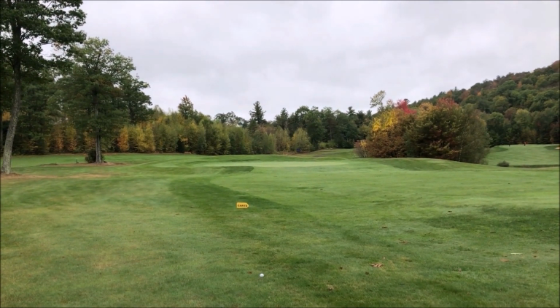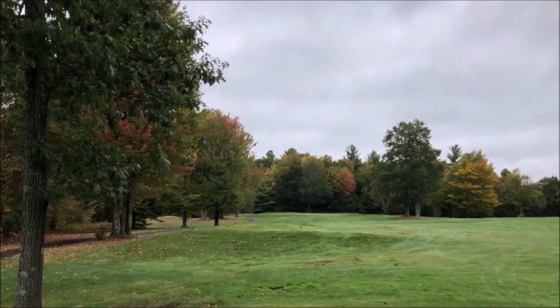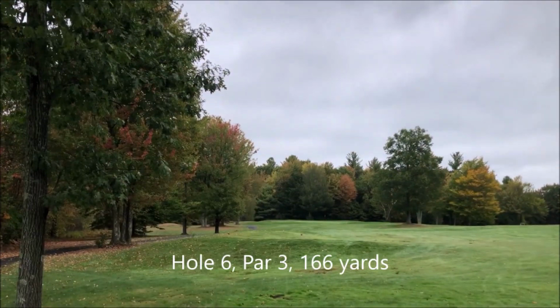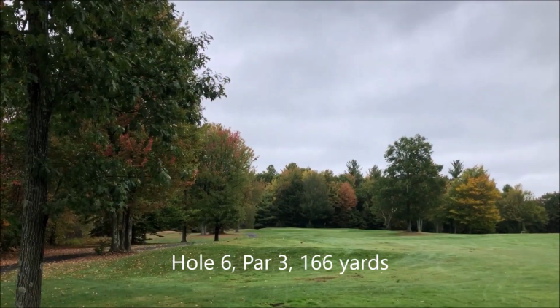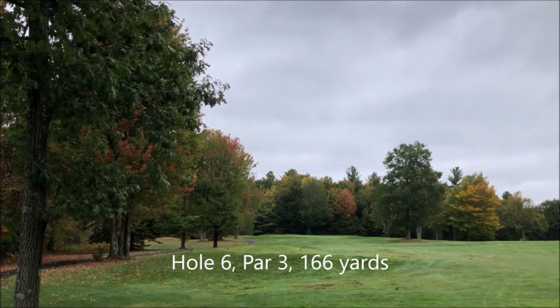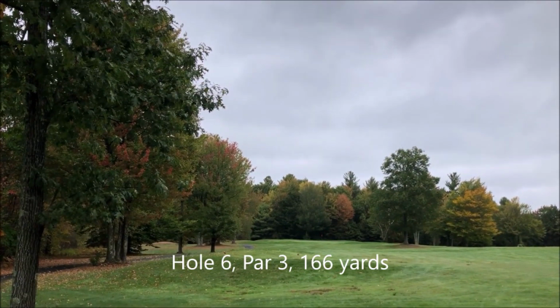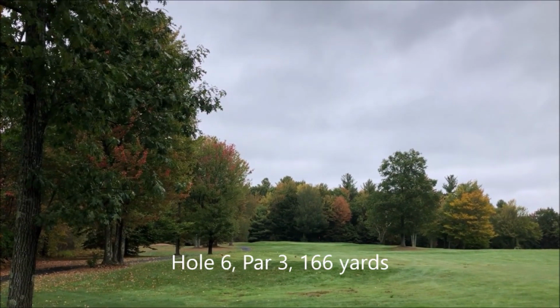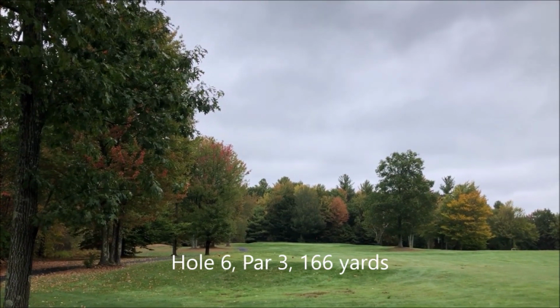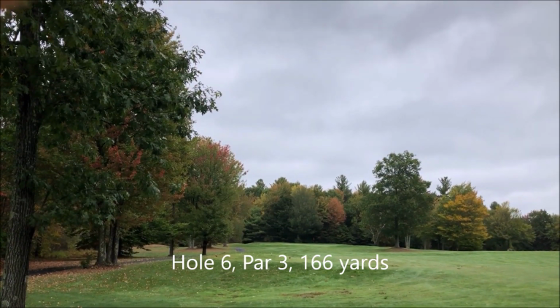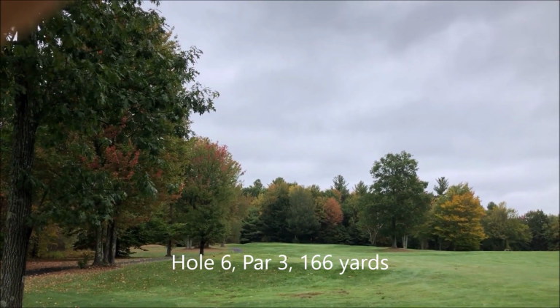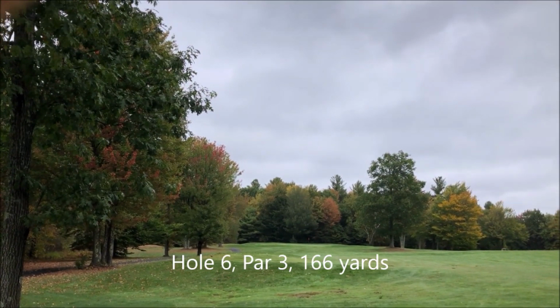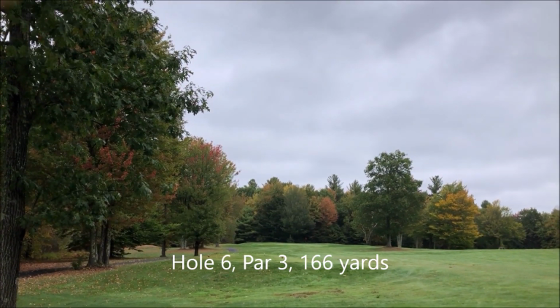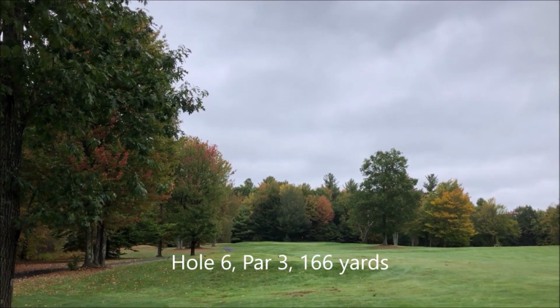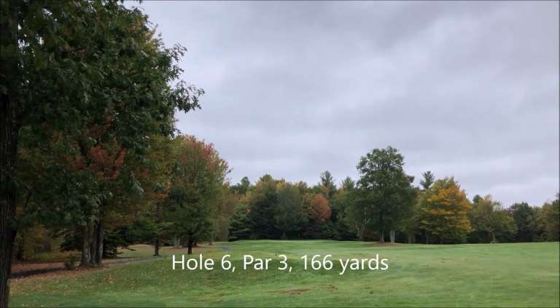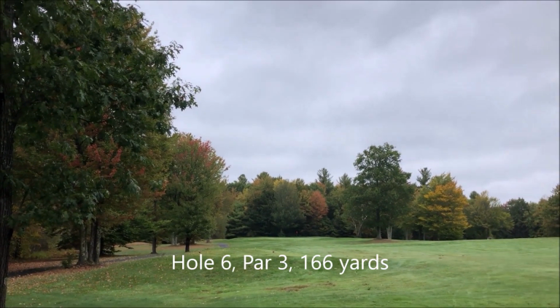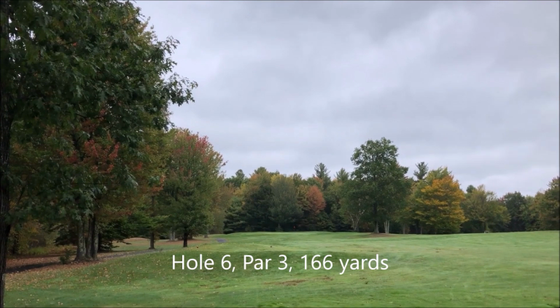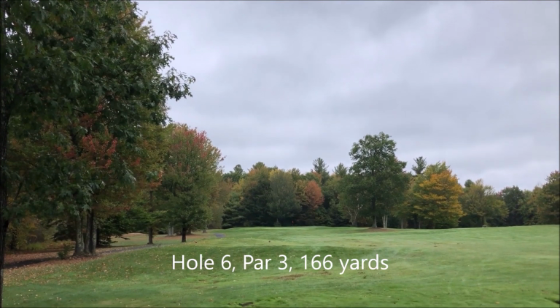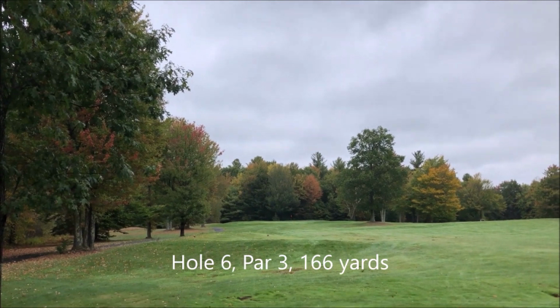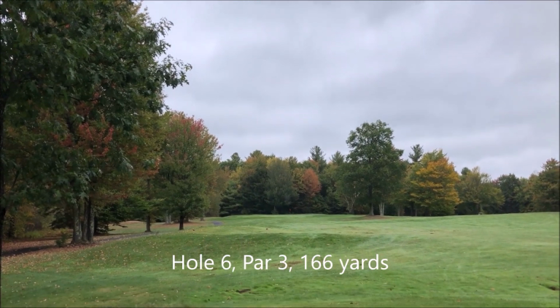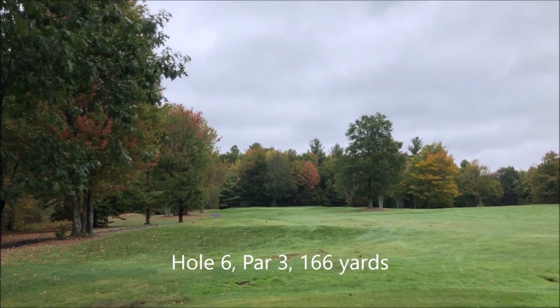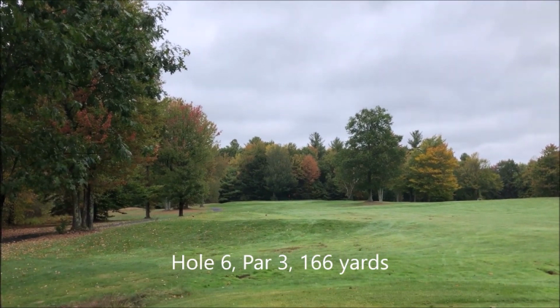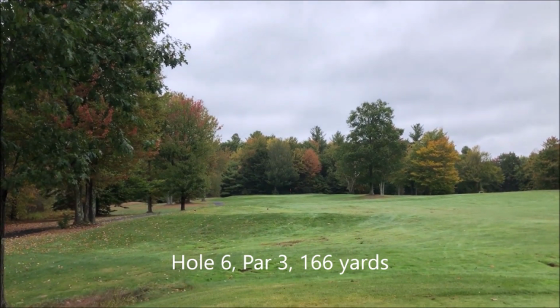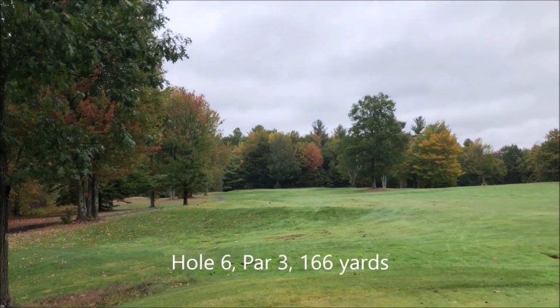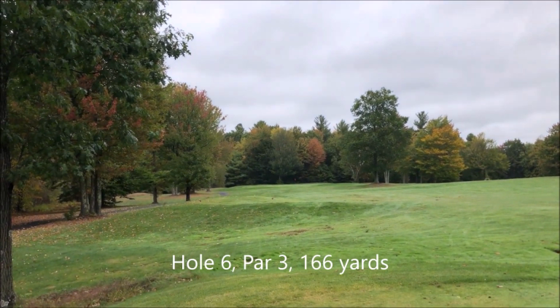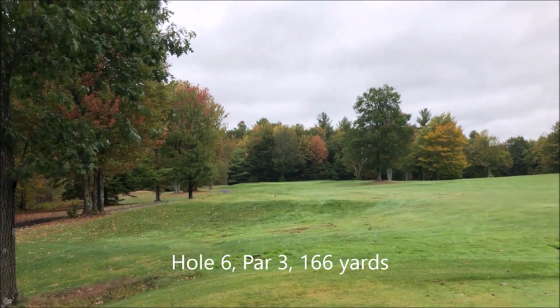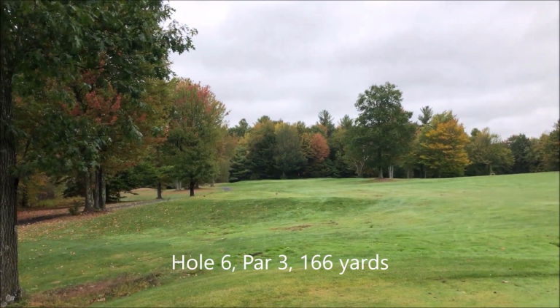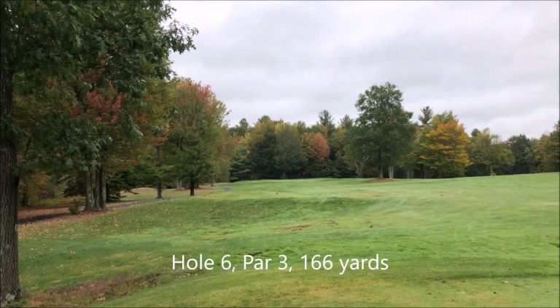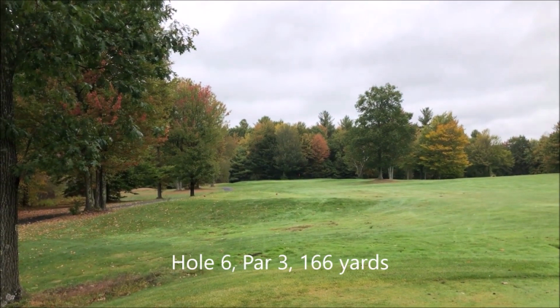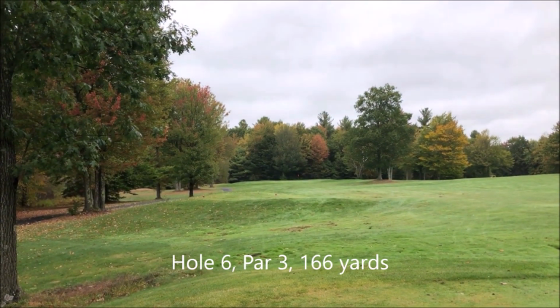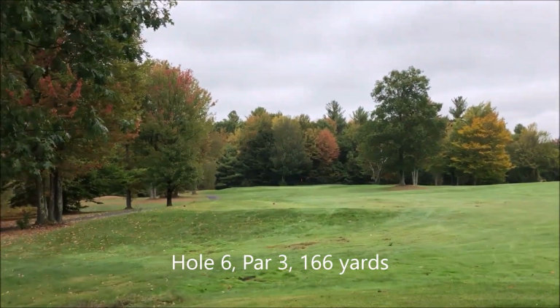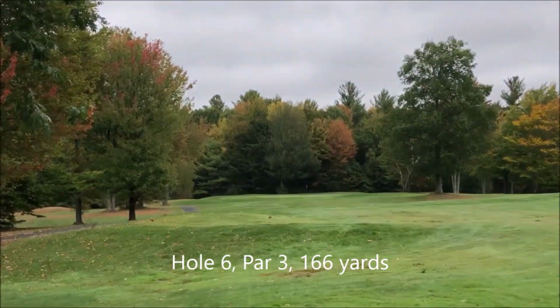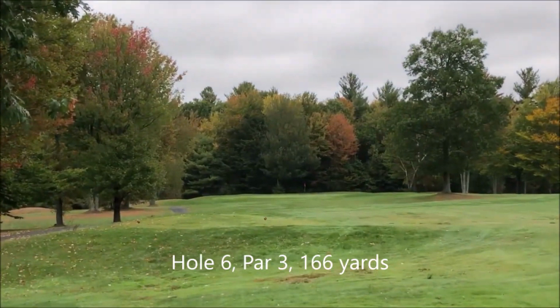This is the sixth hole. It's a par 3, 166 yards, just straight ahead.